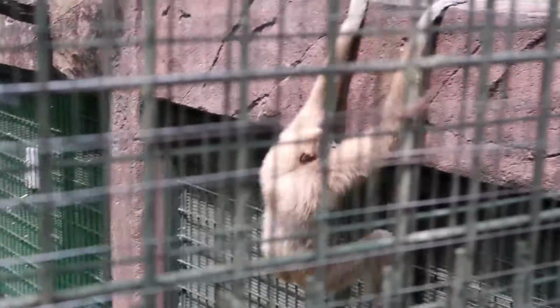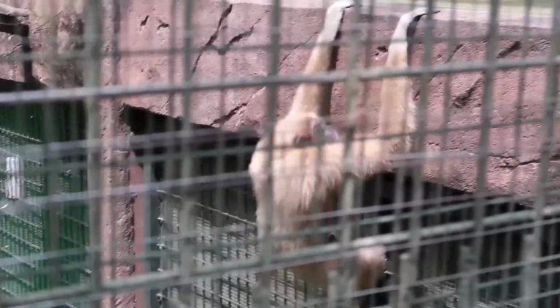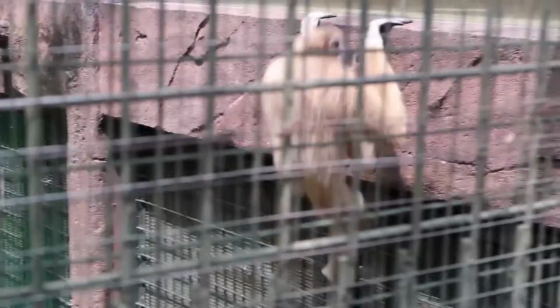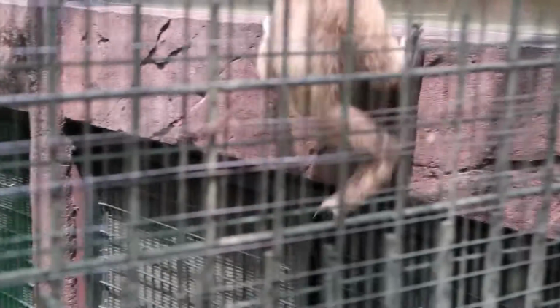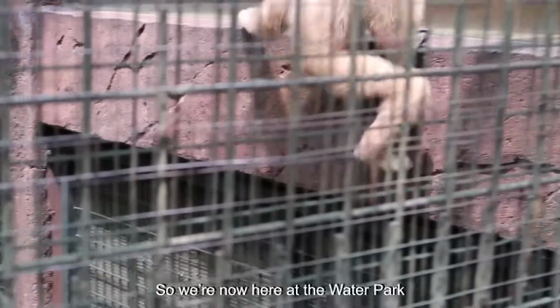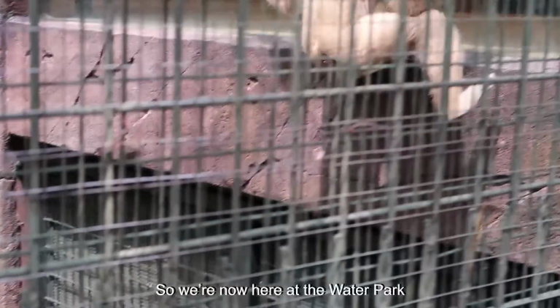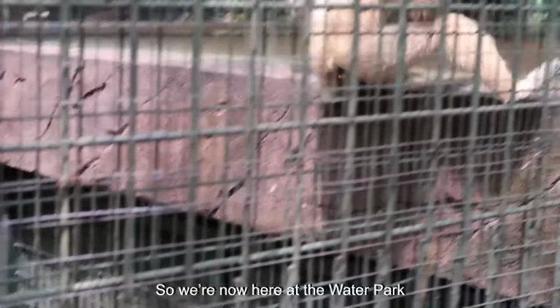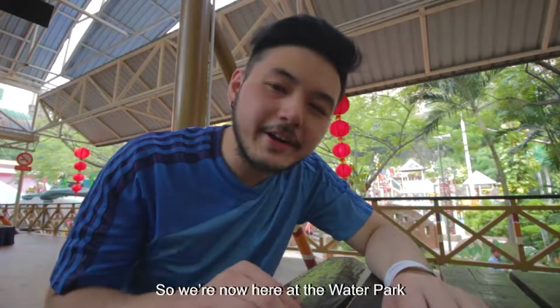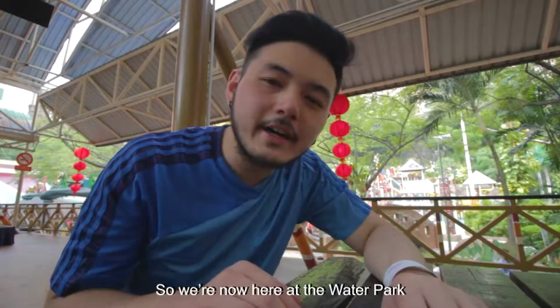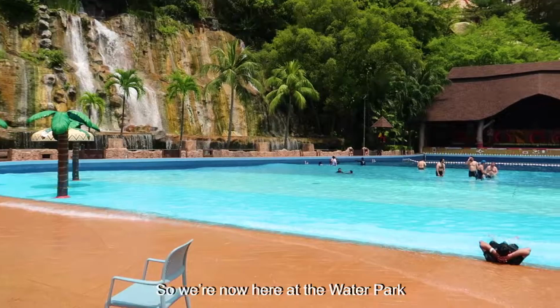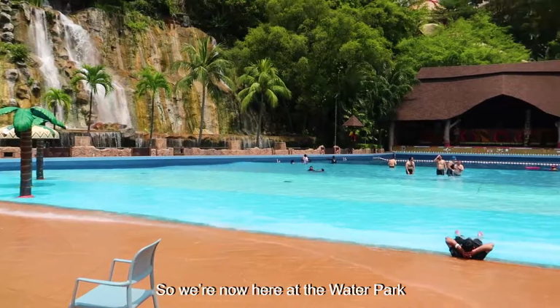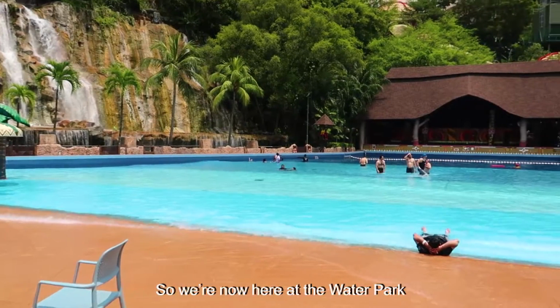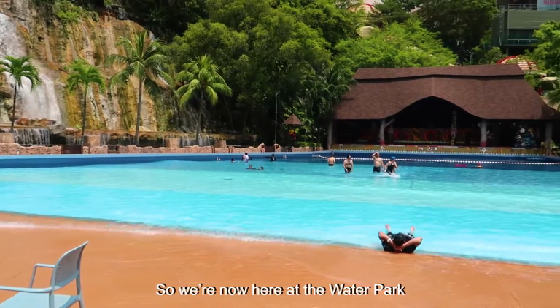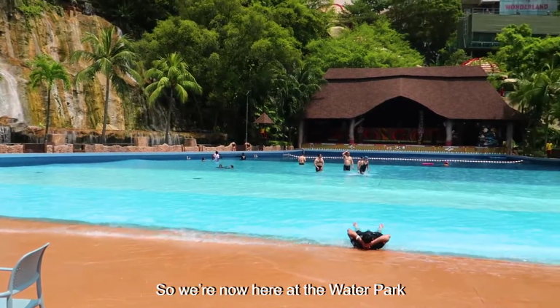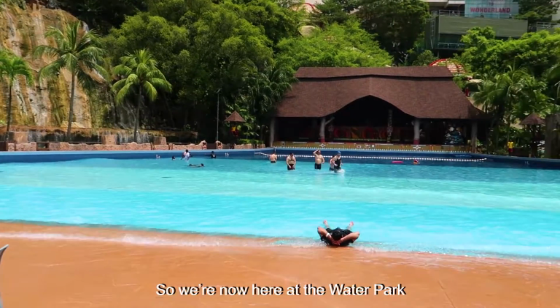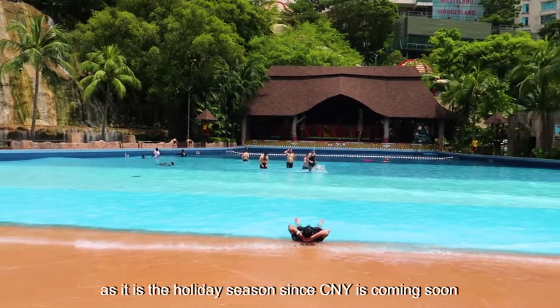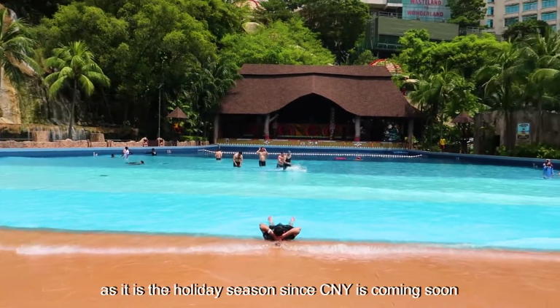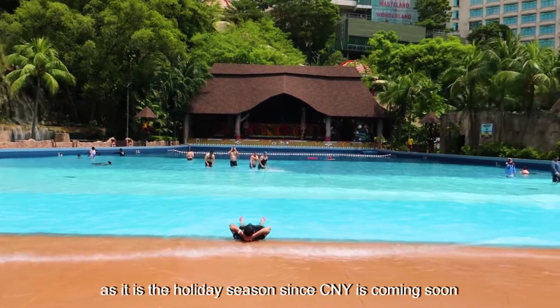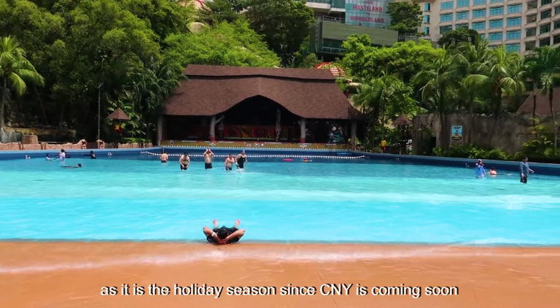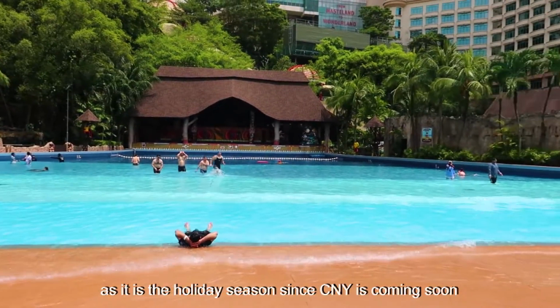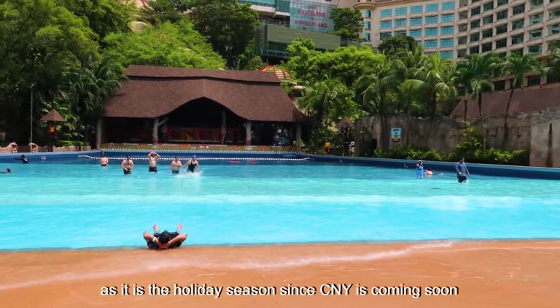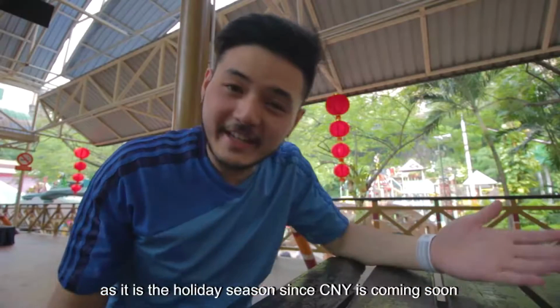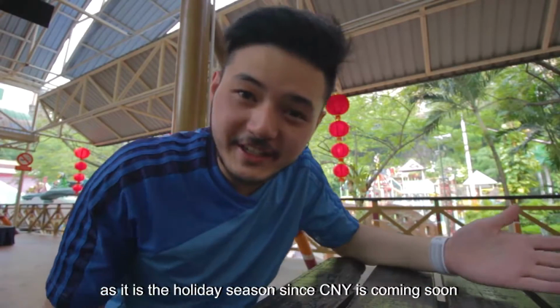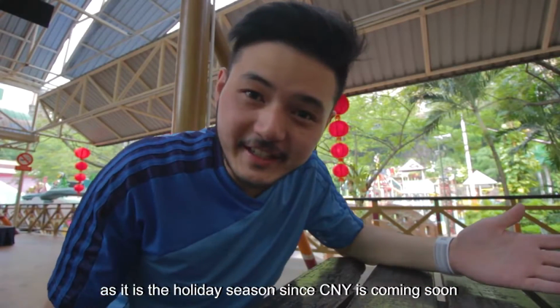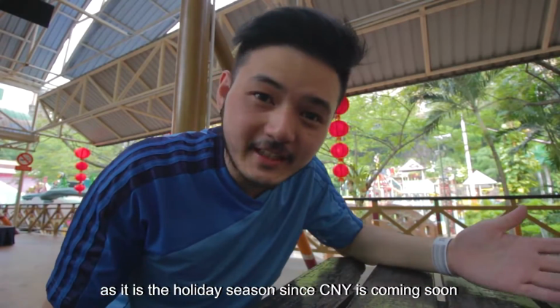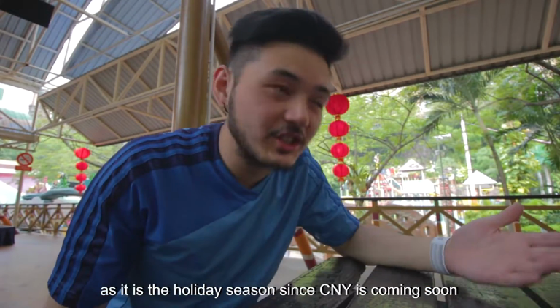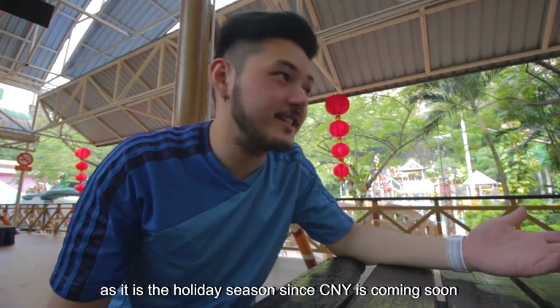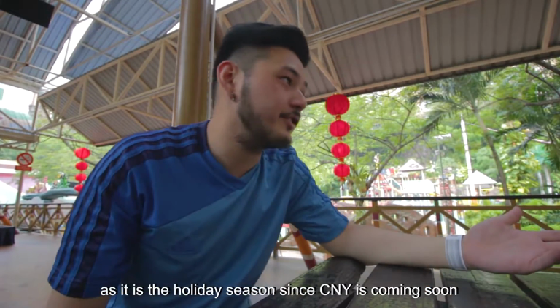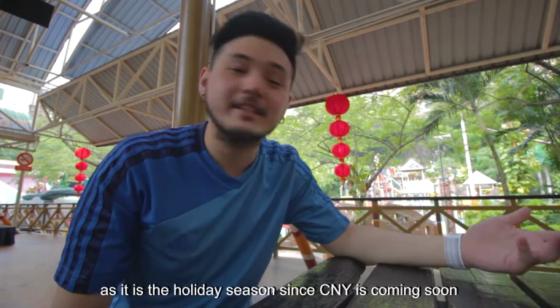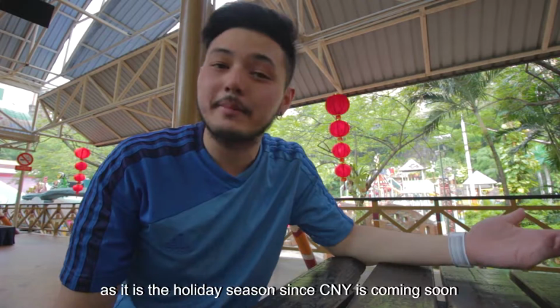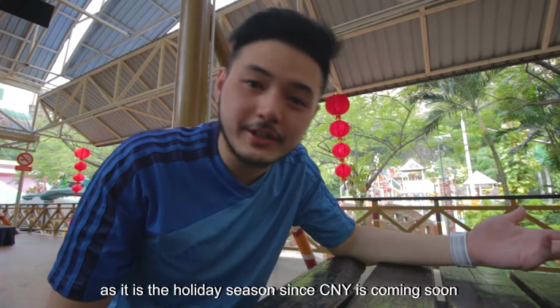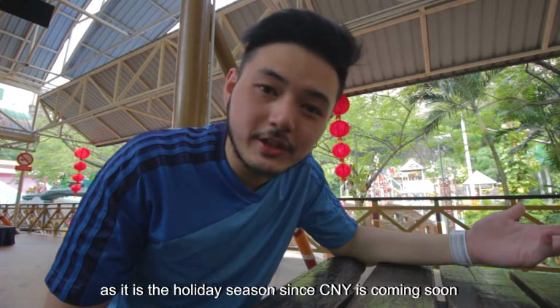We are now here at Boon Water Park, and the holiday season is coming up — Chinese New Year is coming soon.